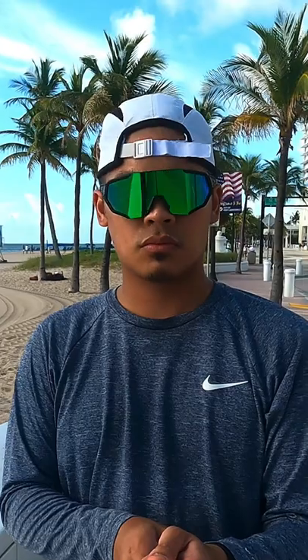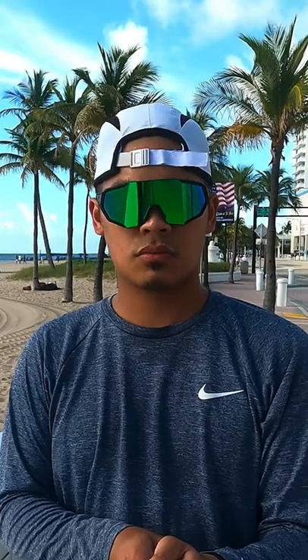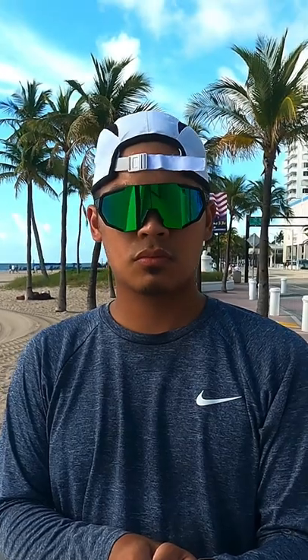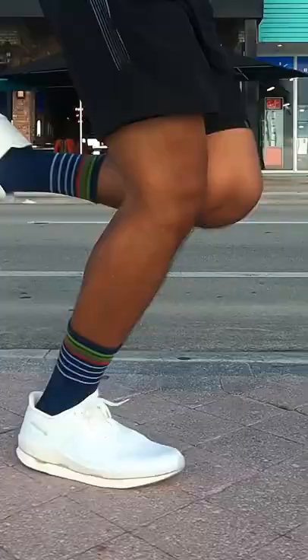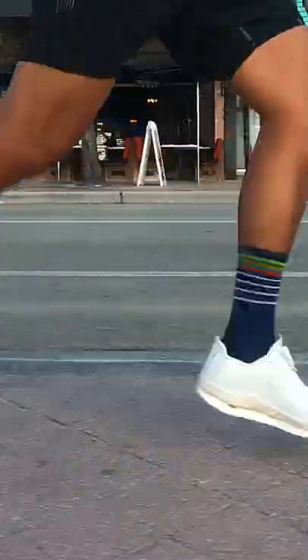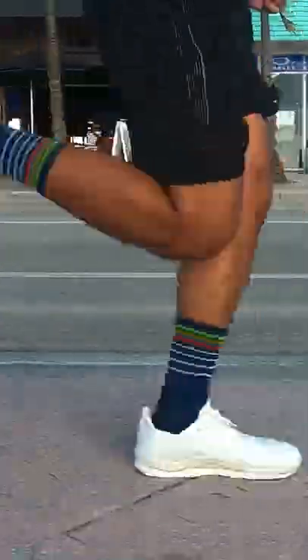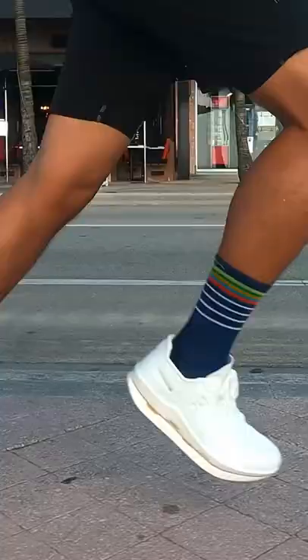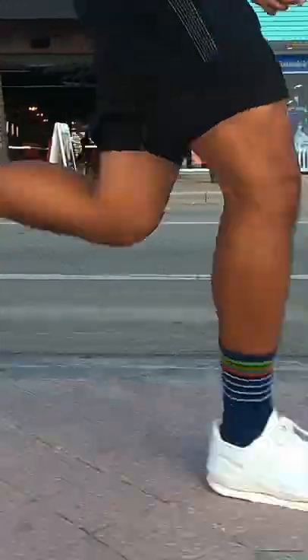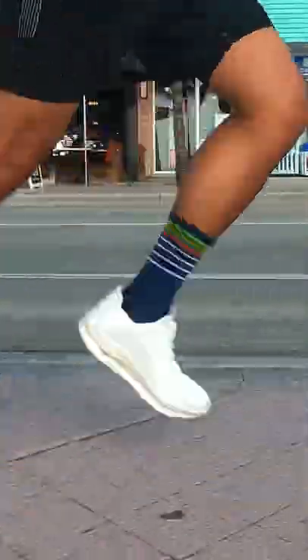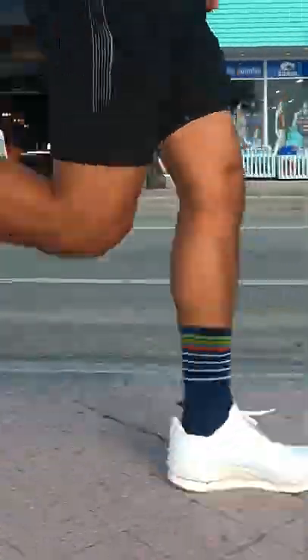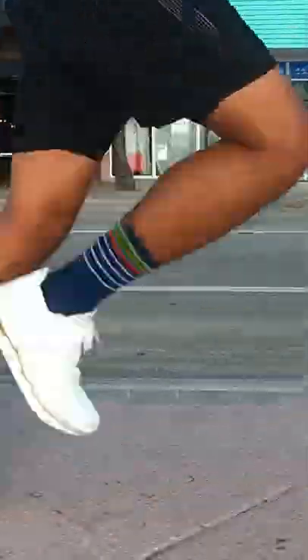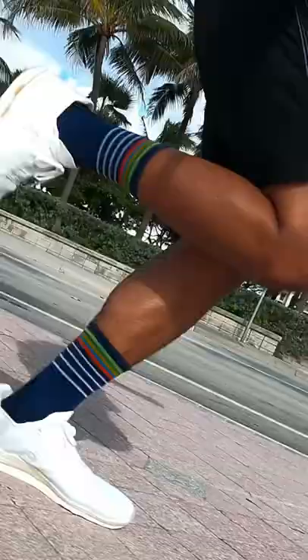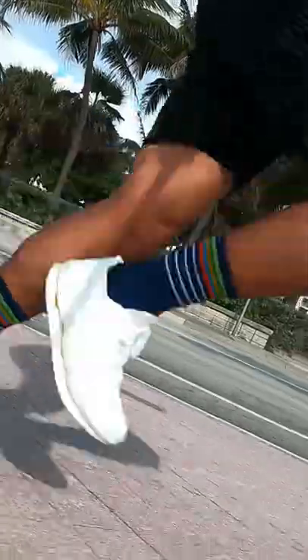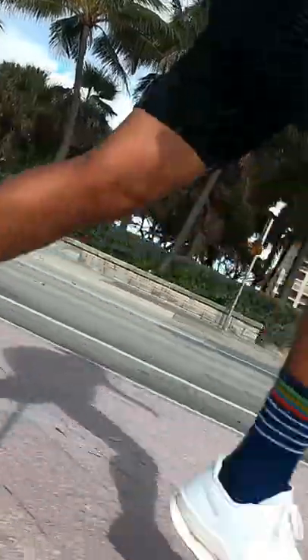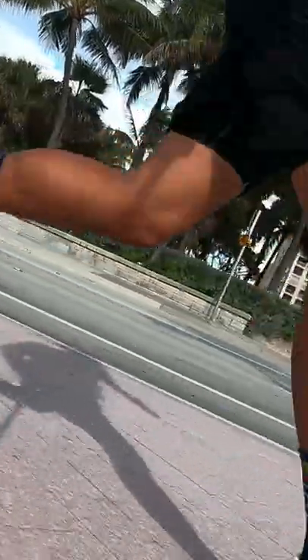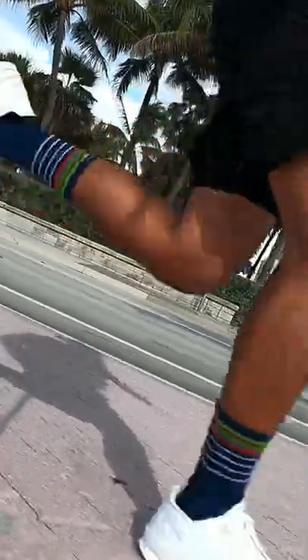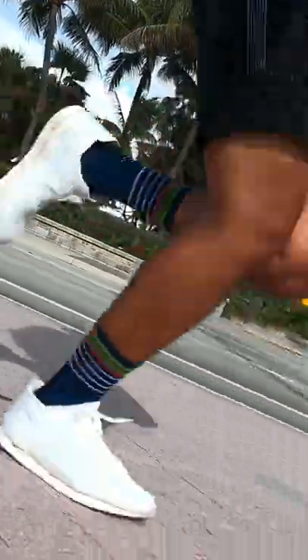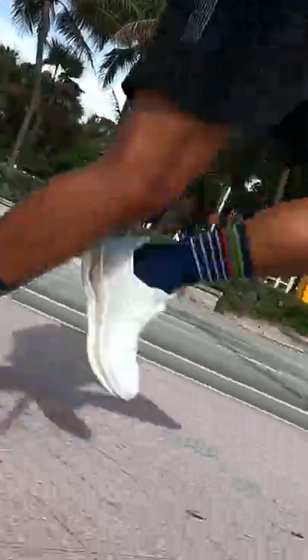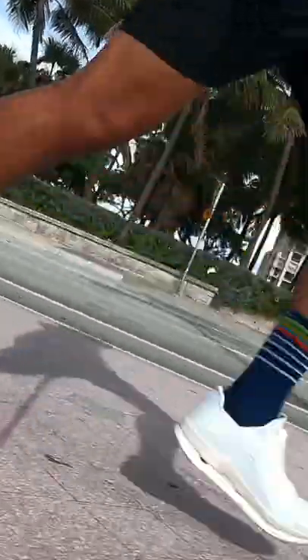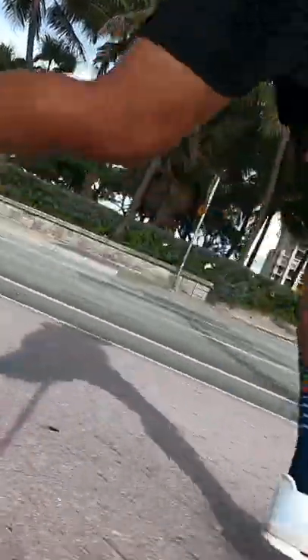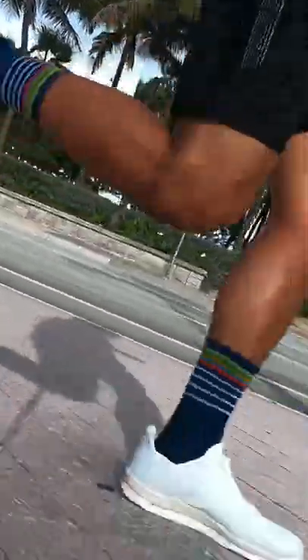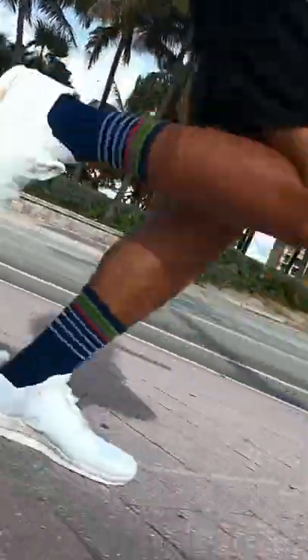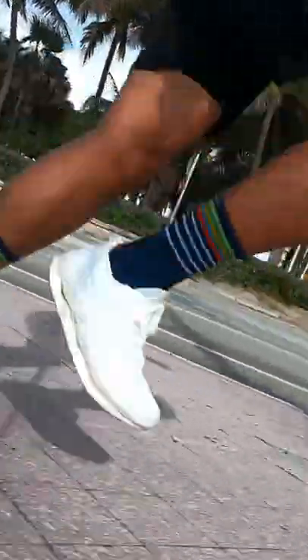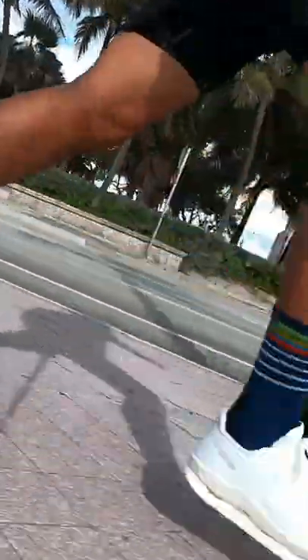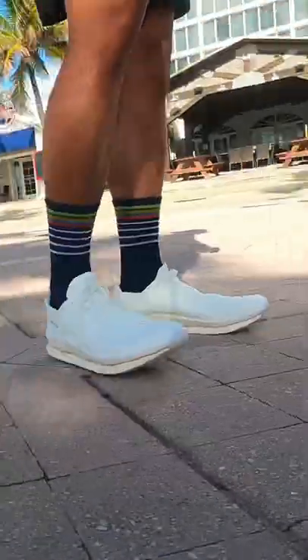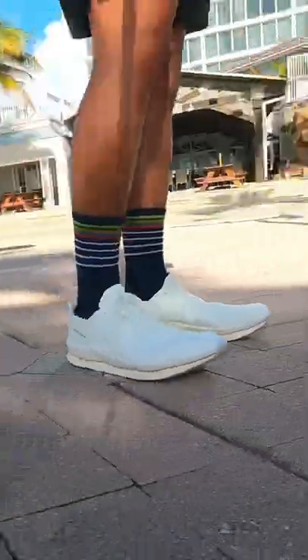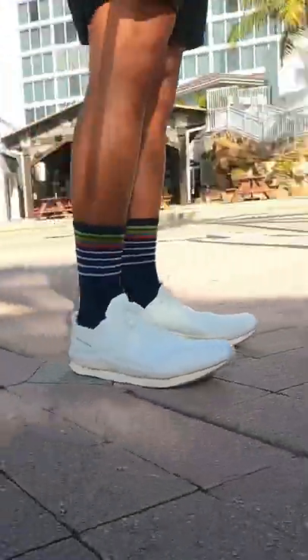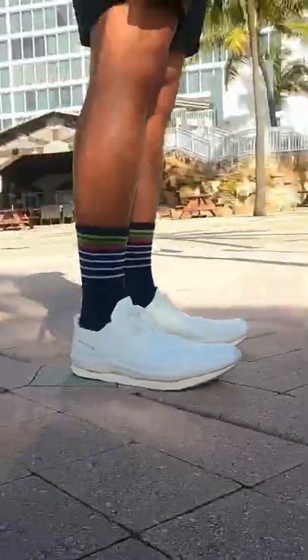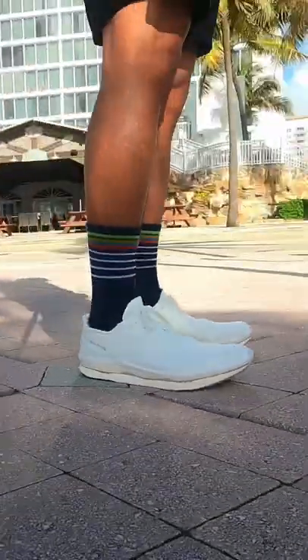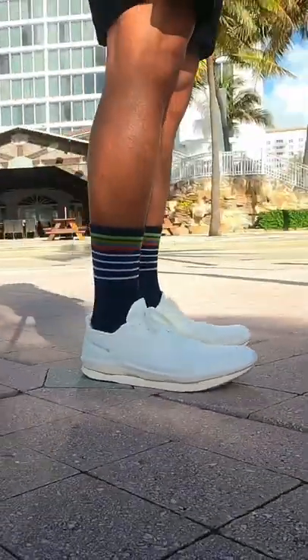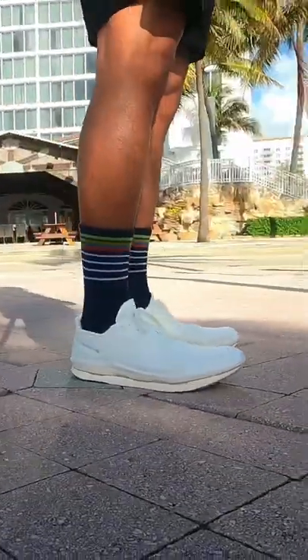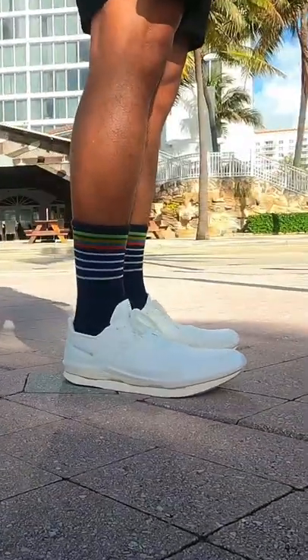After running 5K in them, I love the sleek looks, they're very light, and I like the rocker shape at the toe area of the shoe.